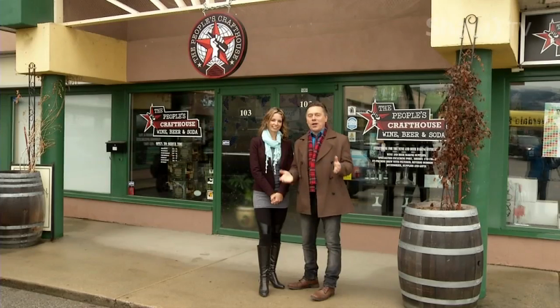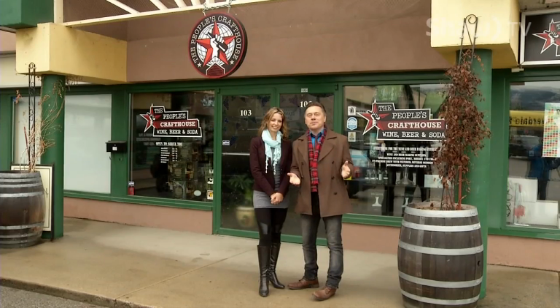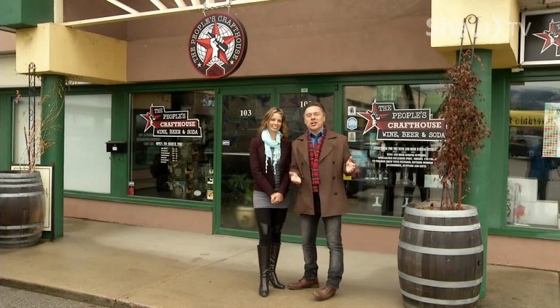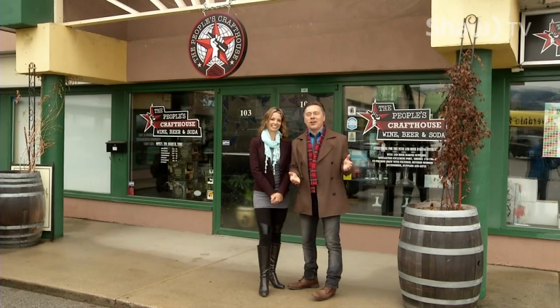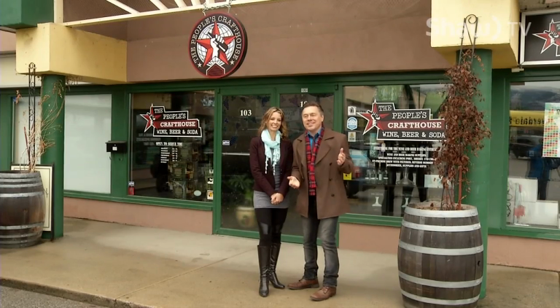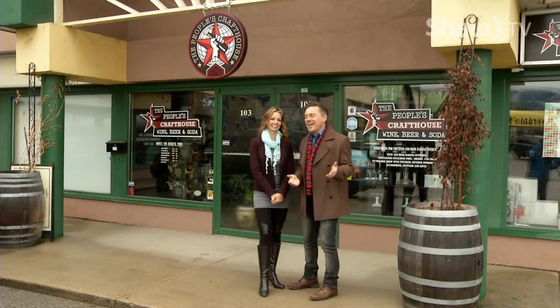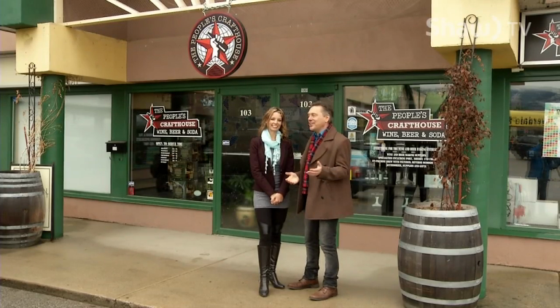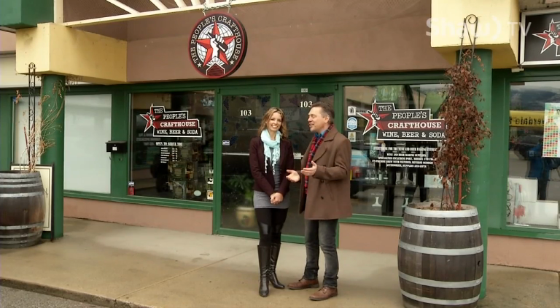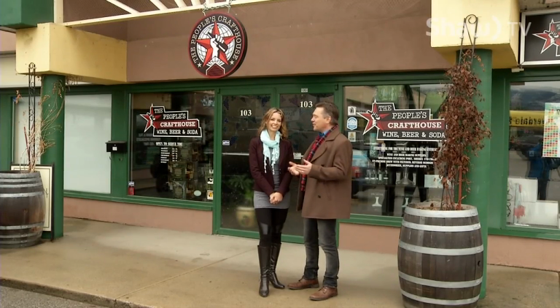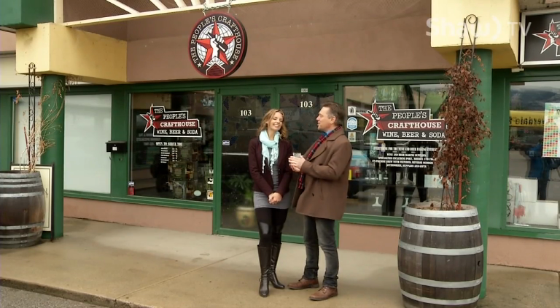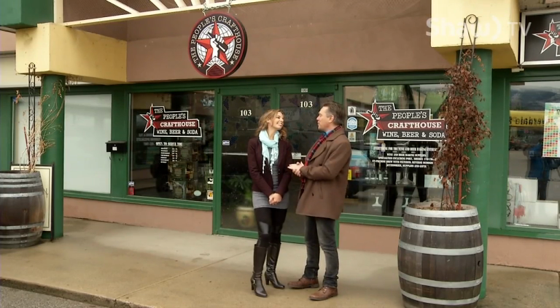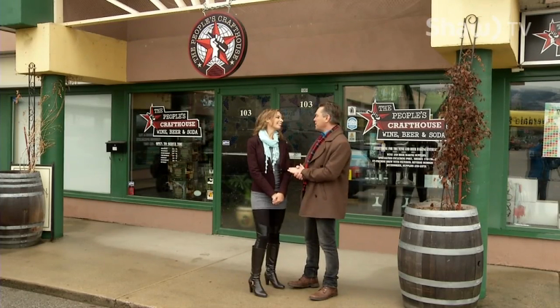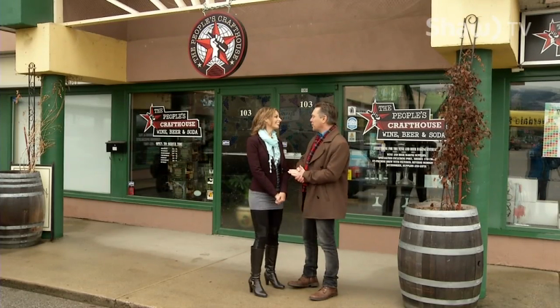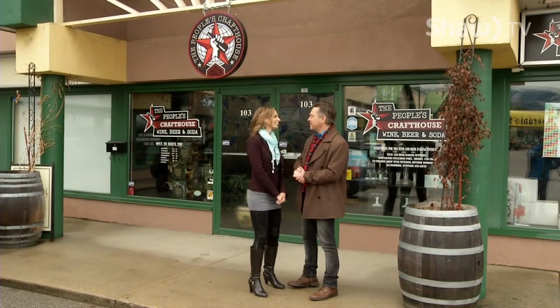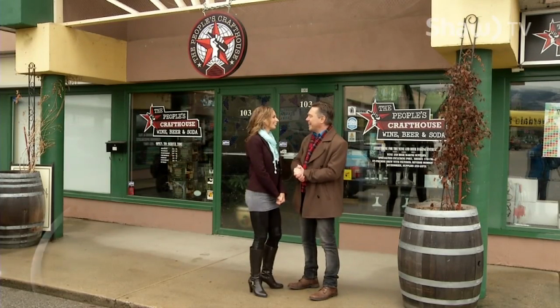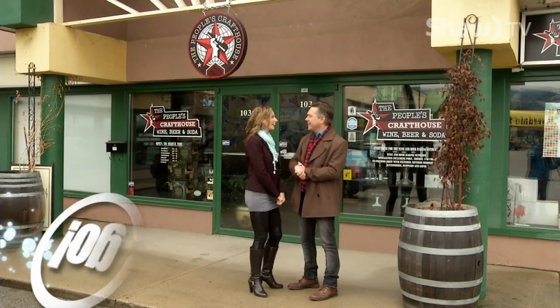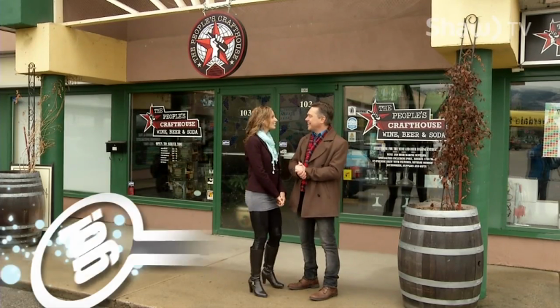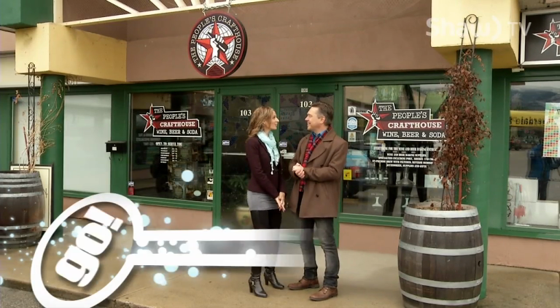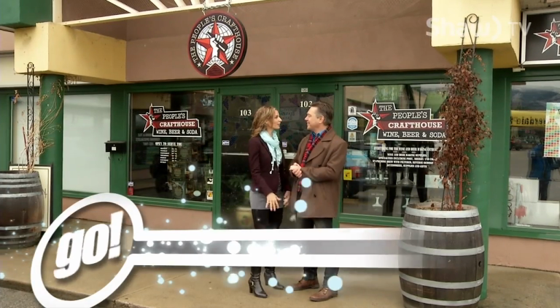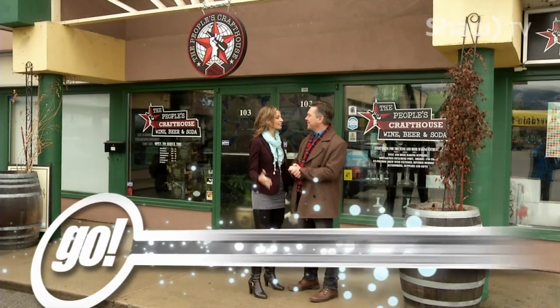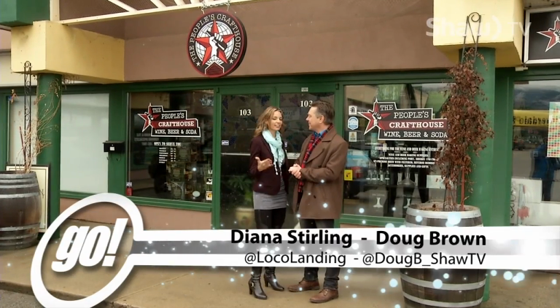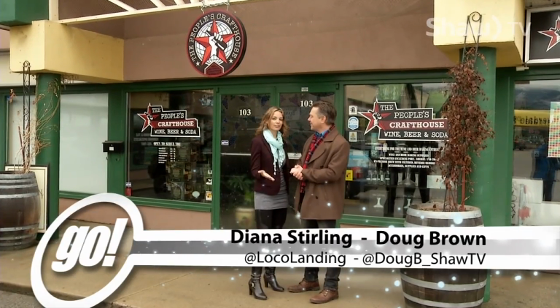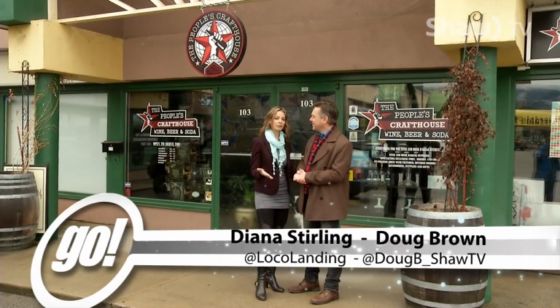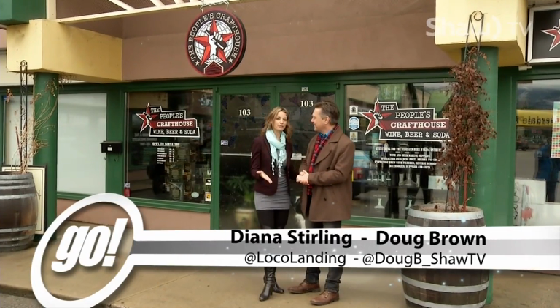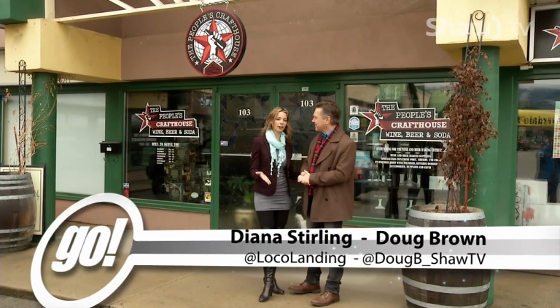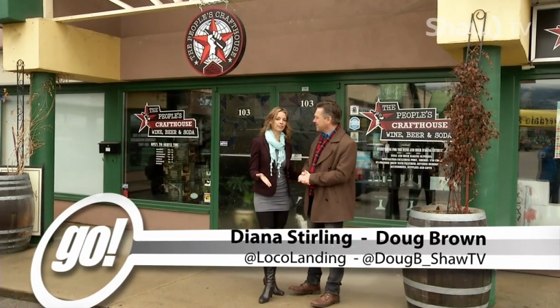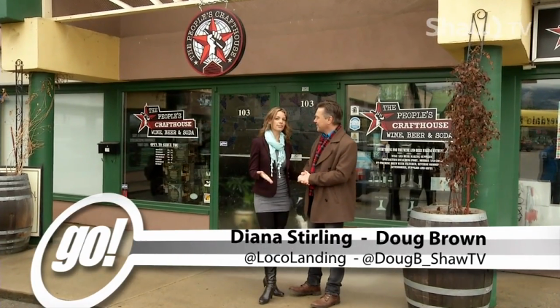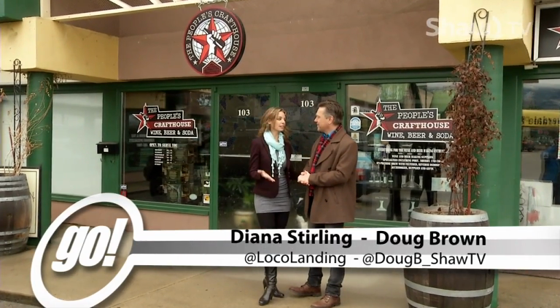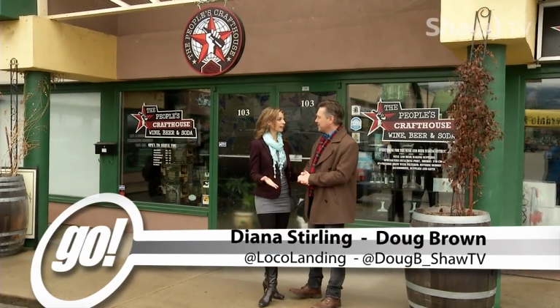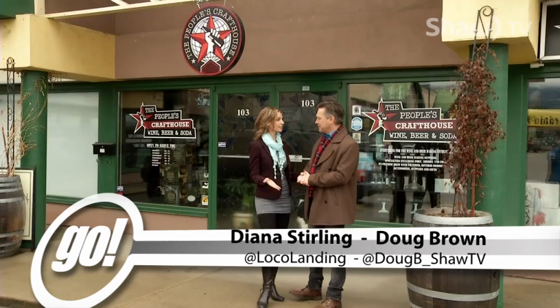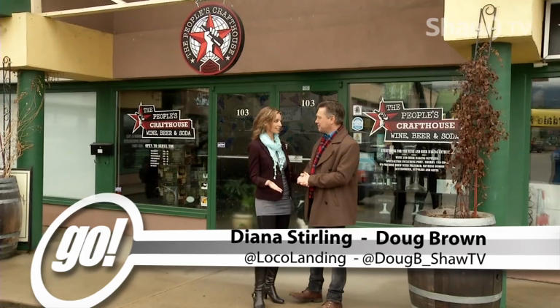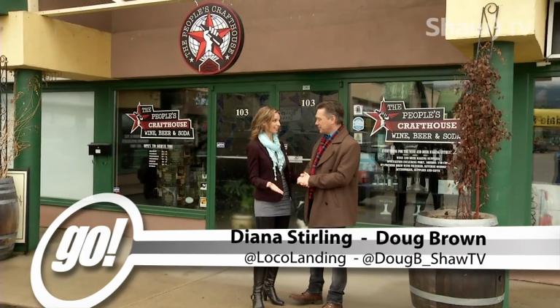Welcome to Go! Diana, you said you've got a surprise for us today. I do! We're down here at the People's Craft House in Penticton.